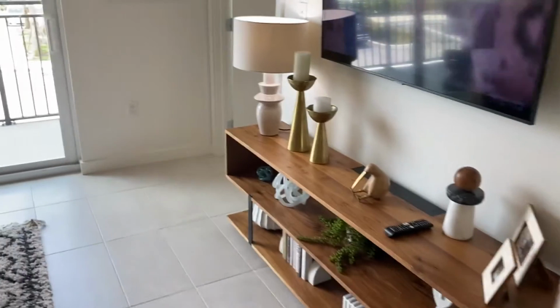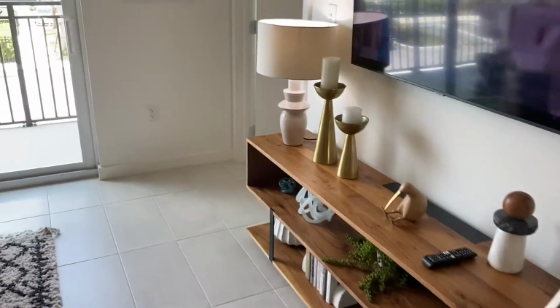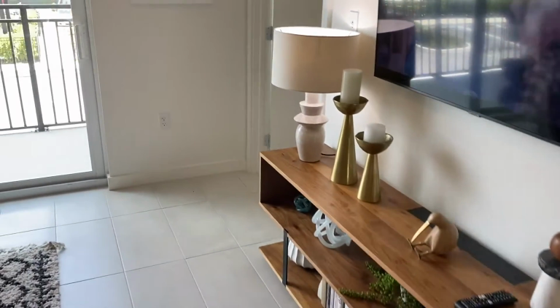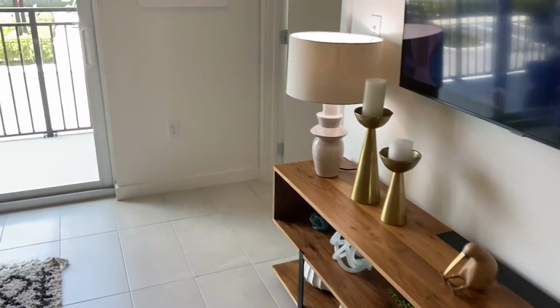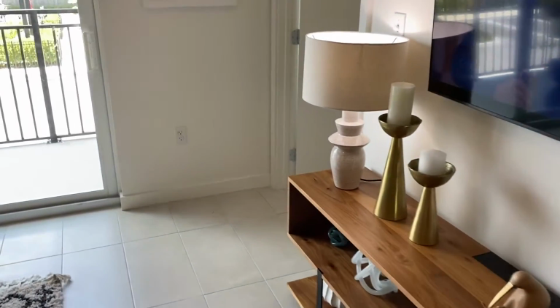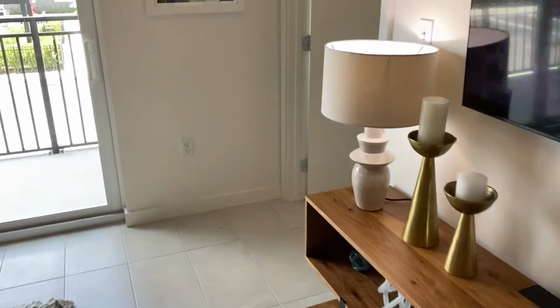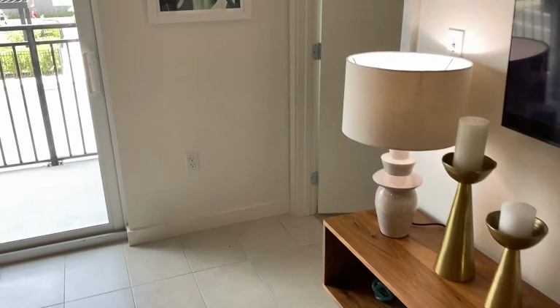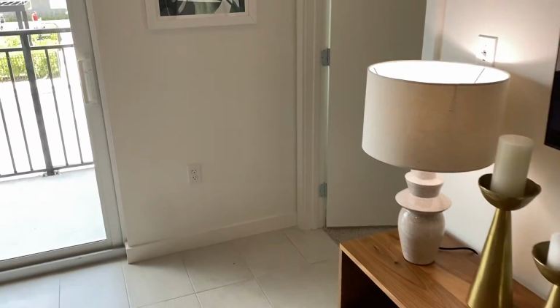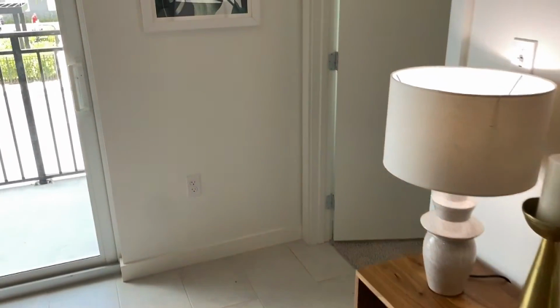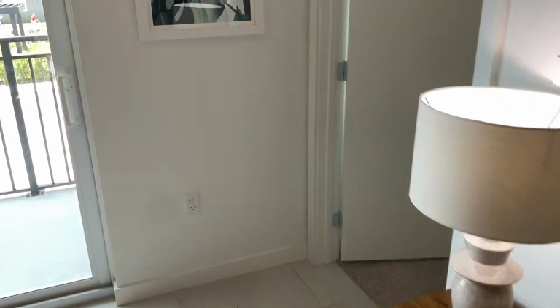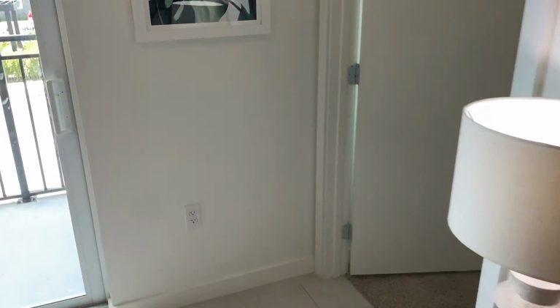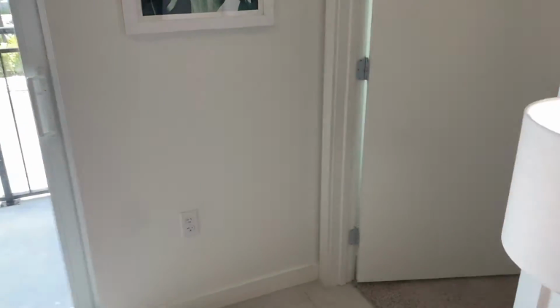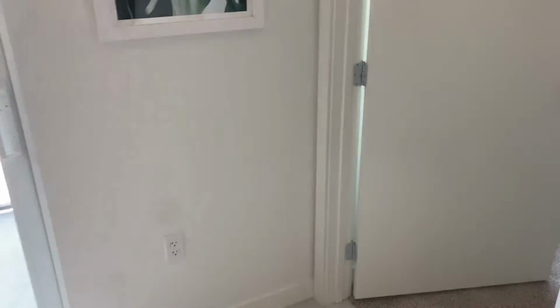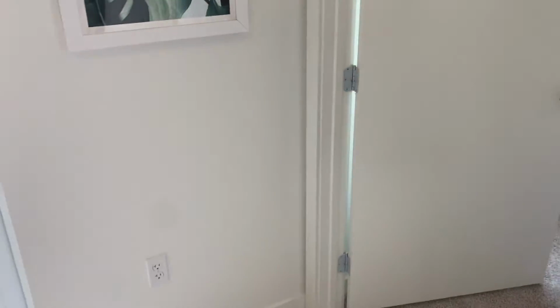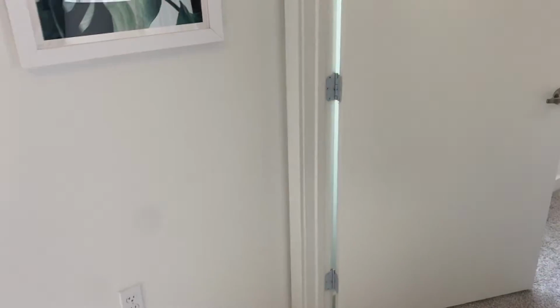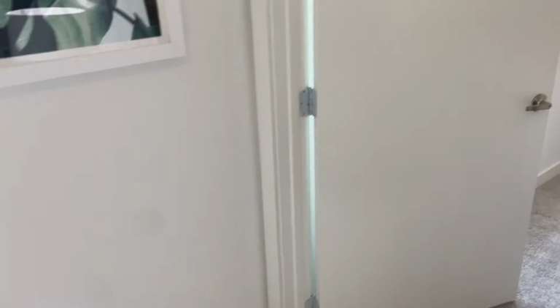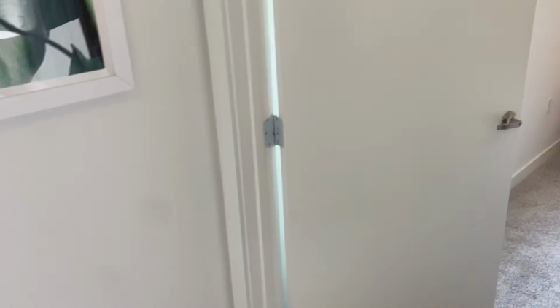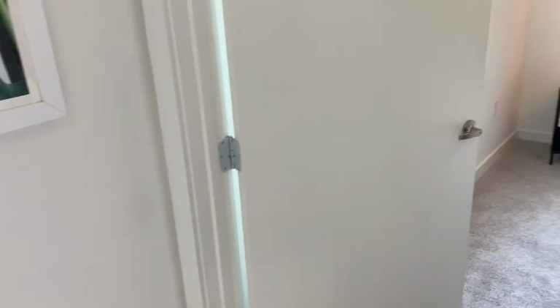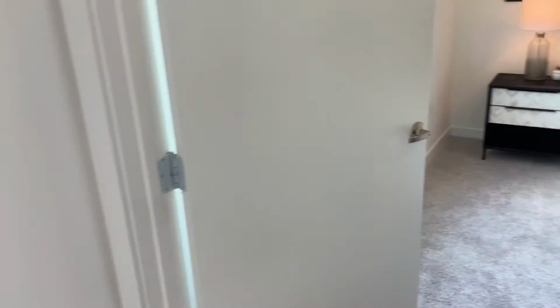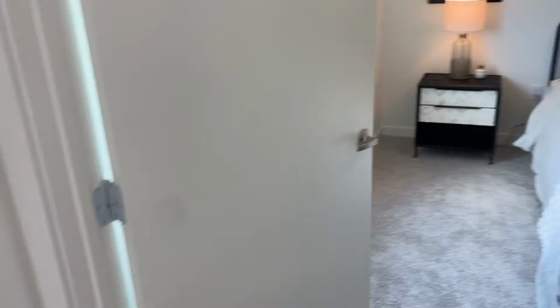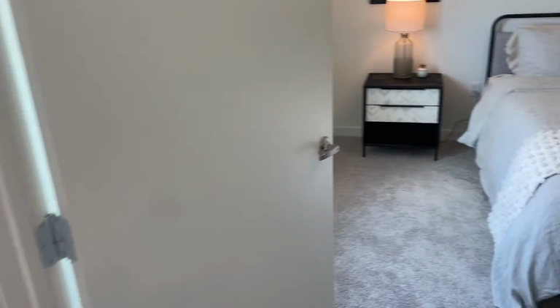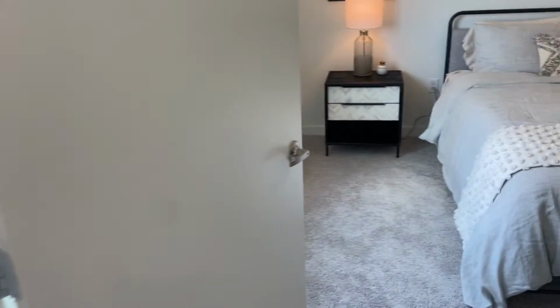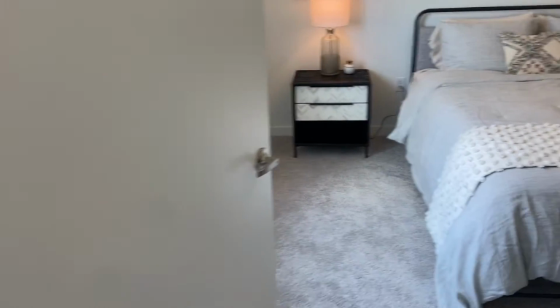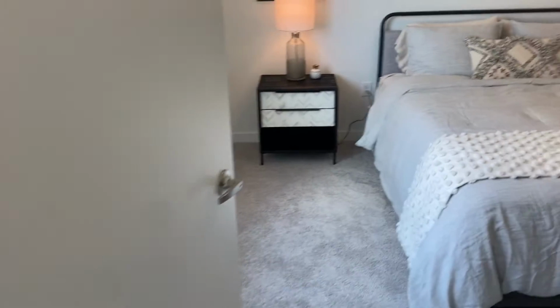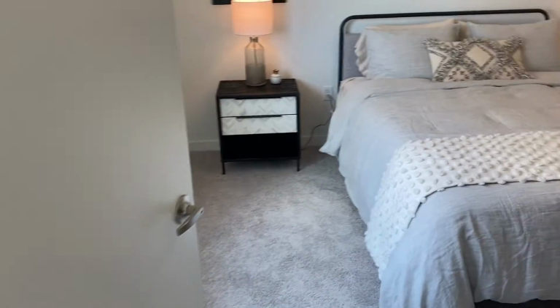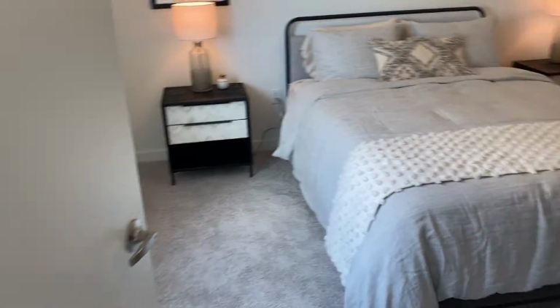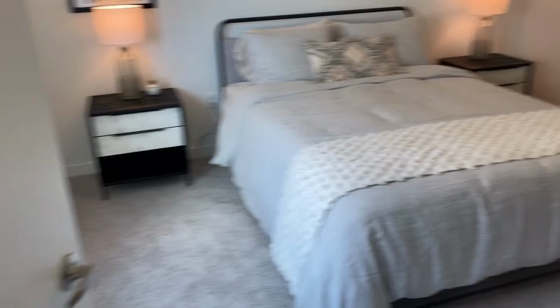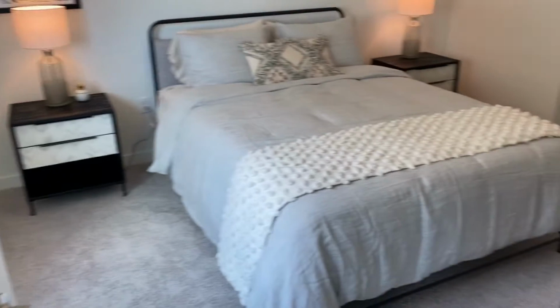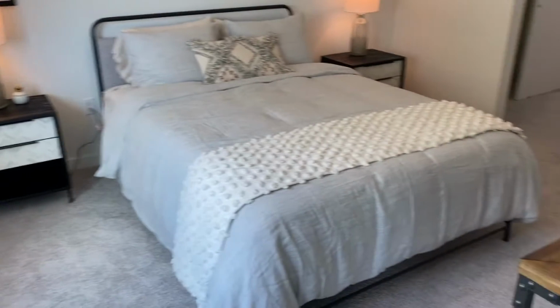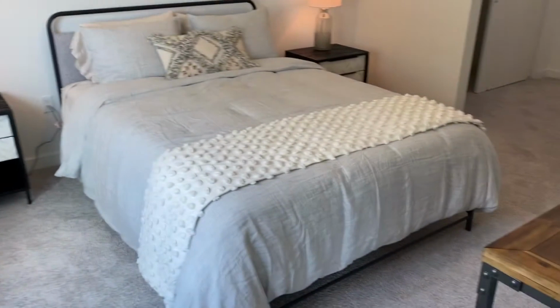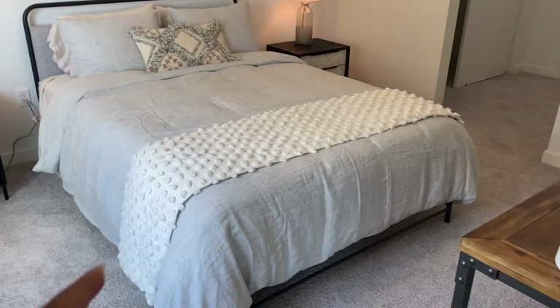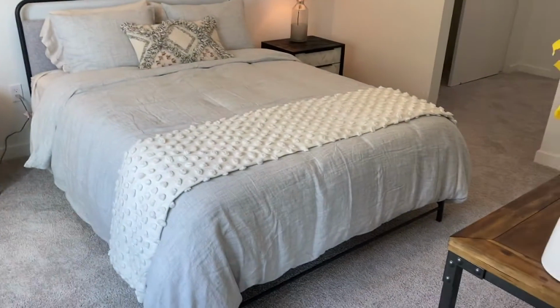This unit is 738 square feet, and it comes with a queen-size bed.